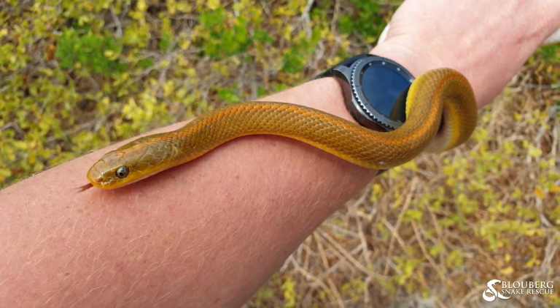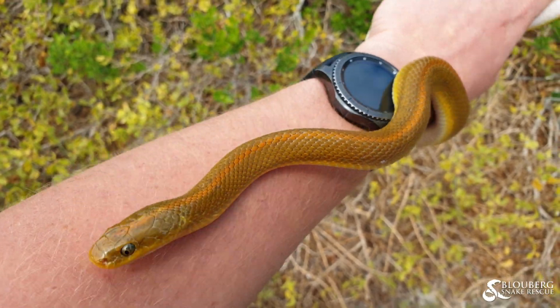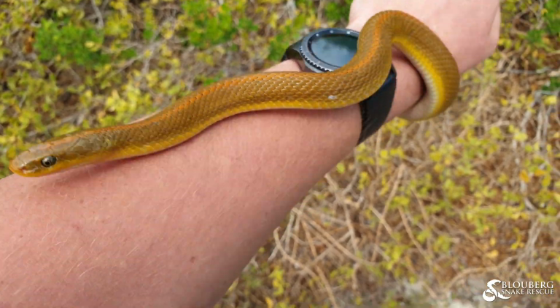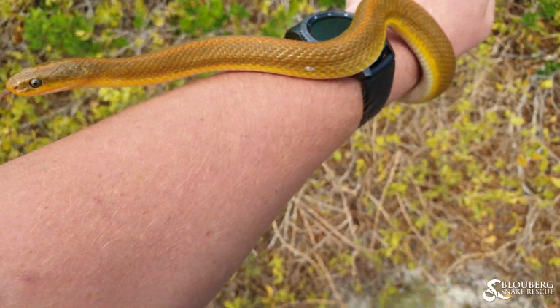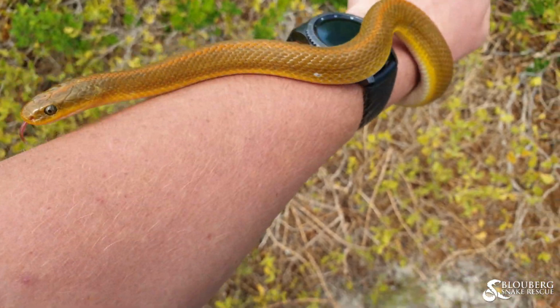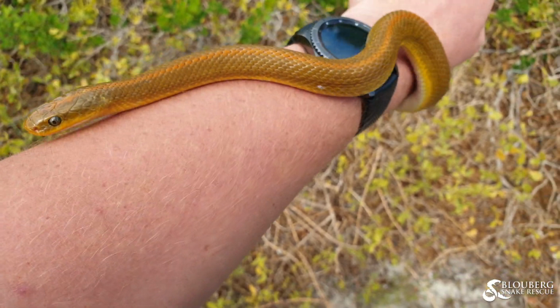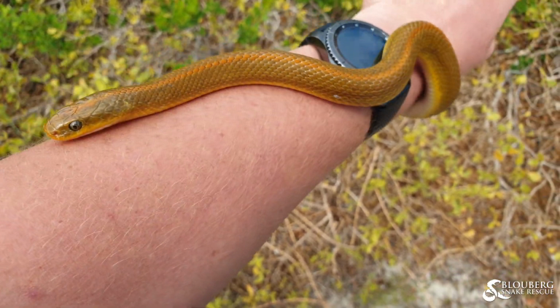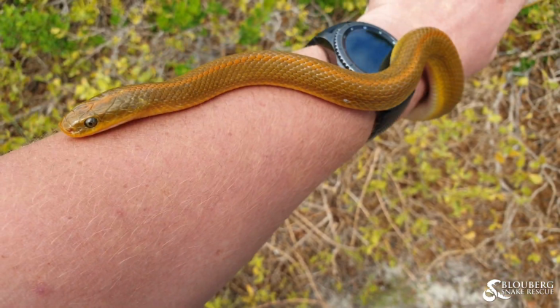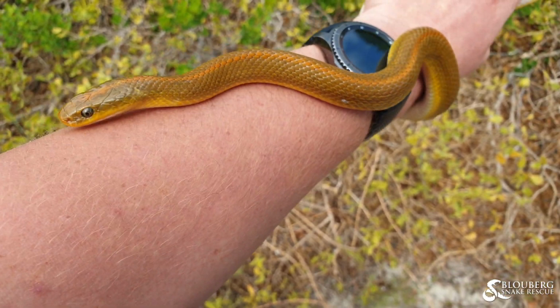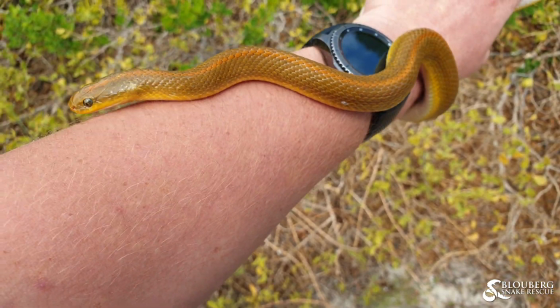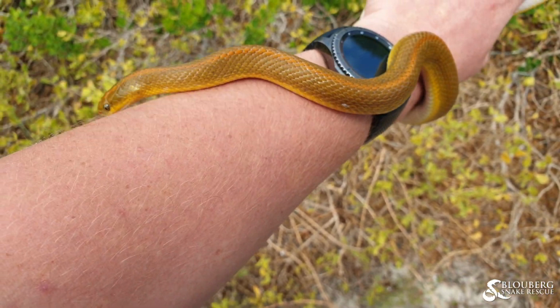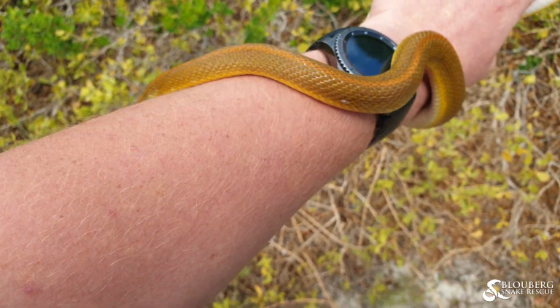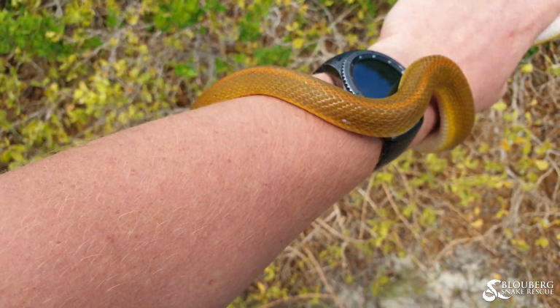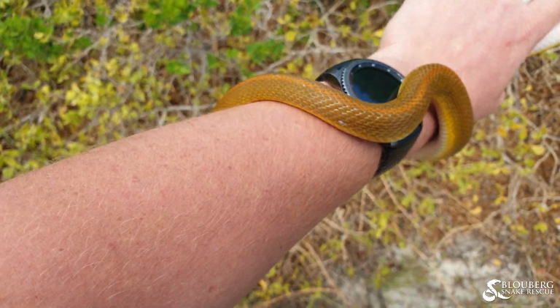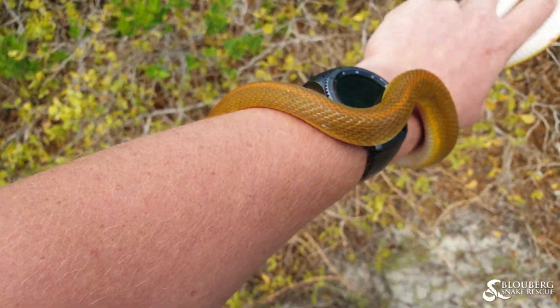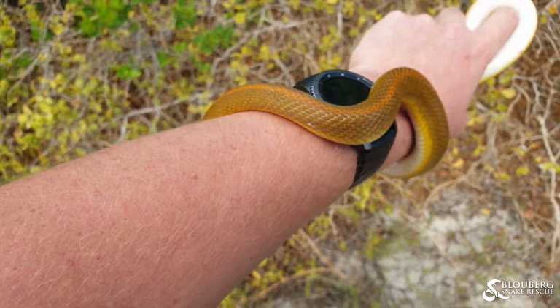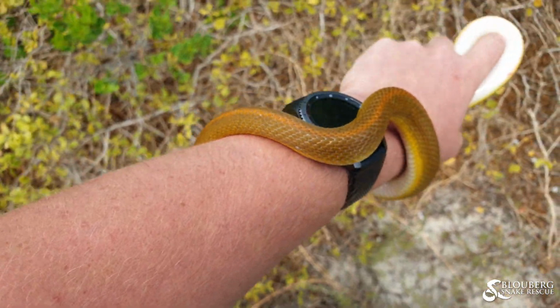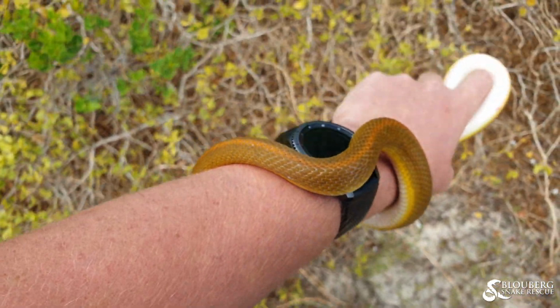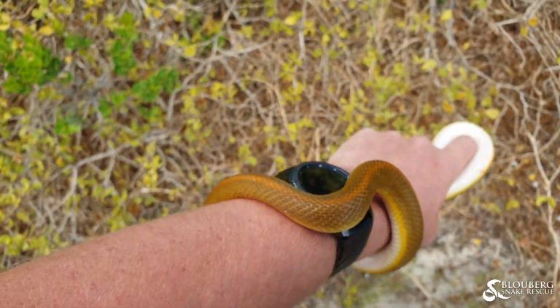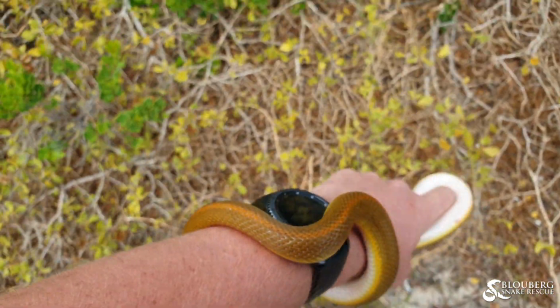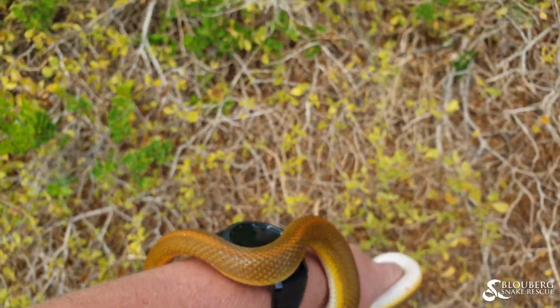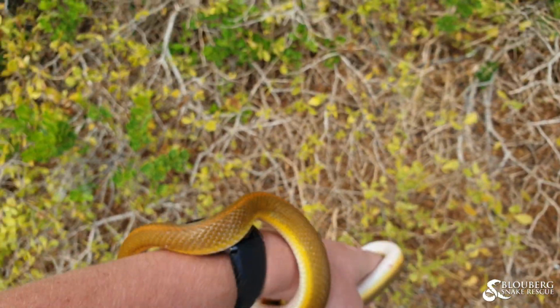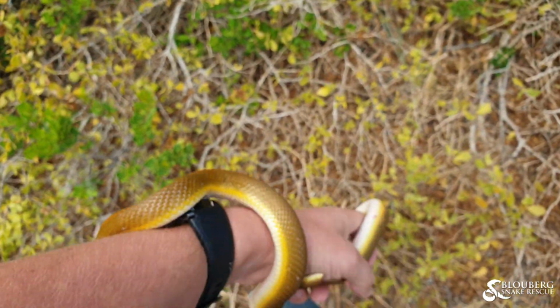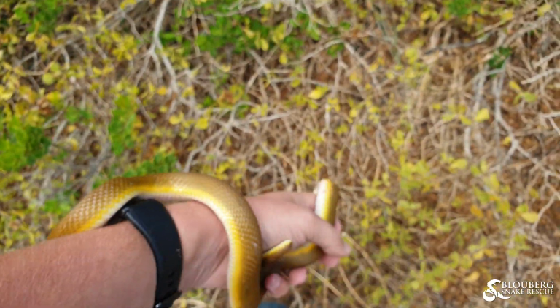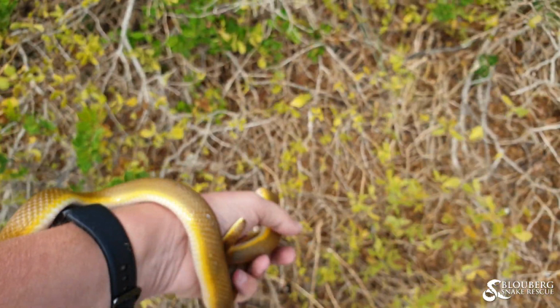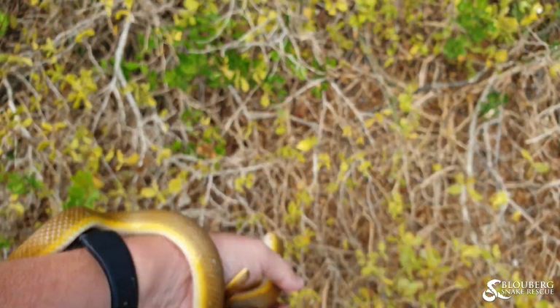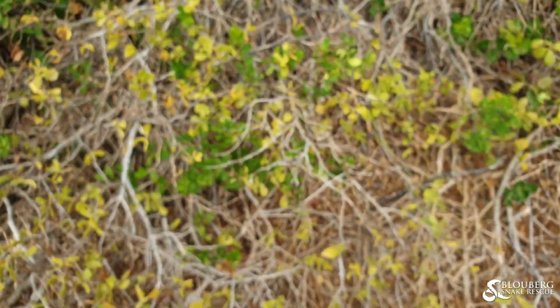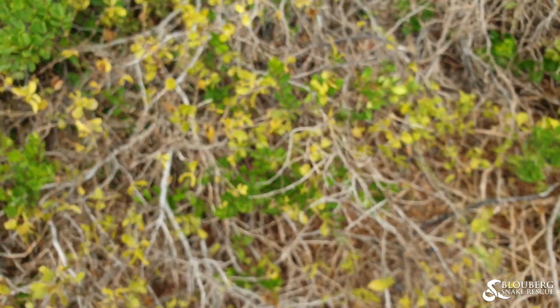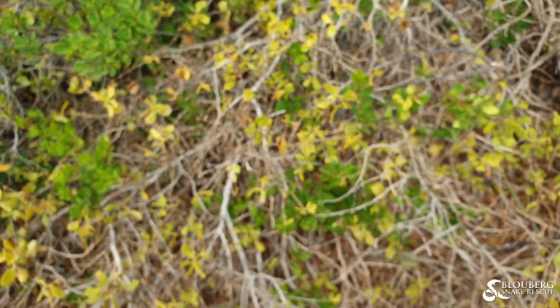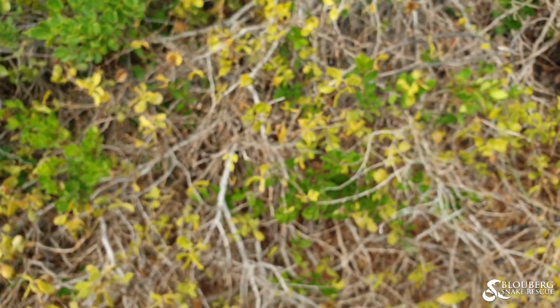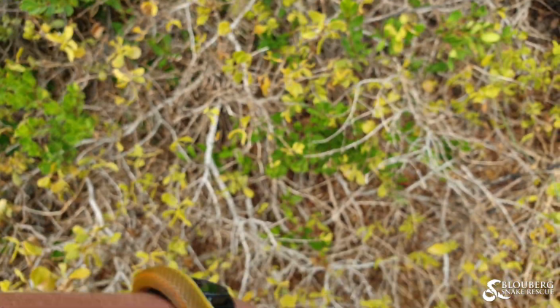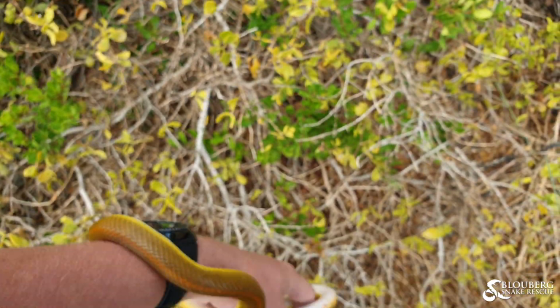Okay, so I'm just going to release this little guy over here and he can be safely on his way.